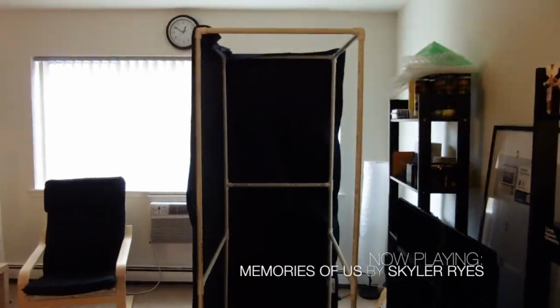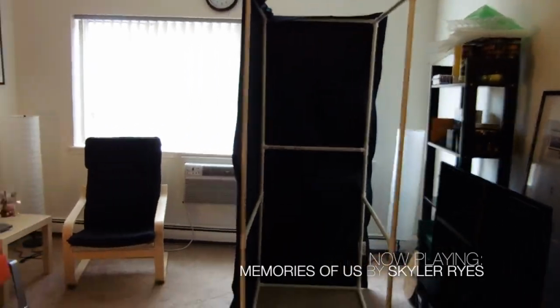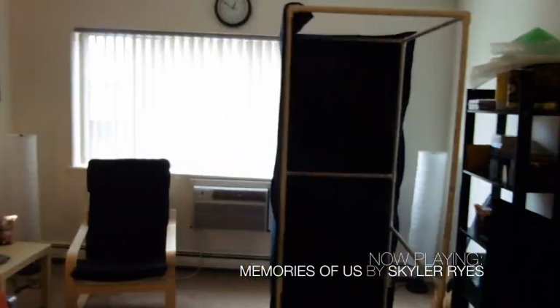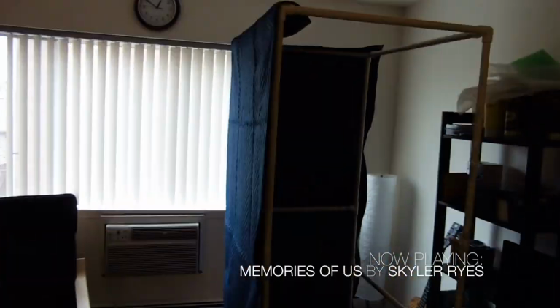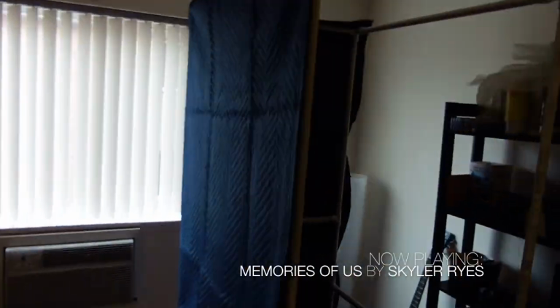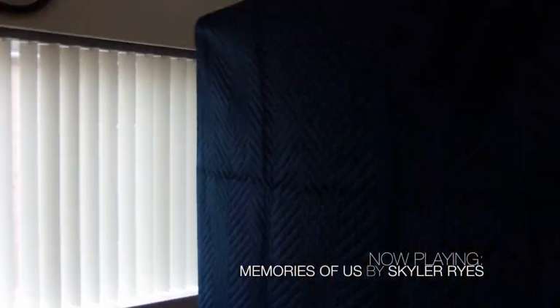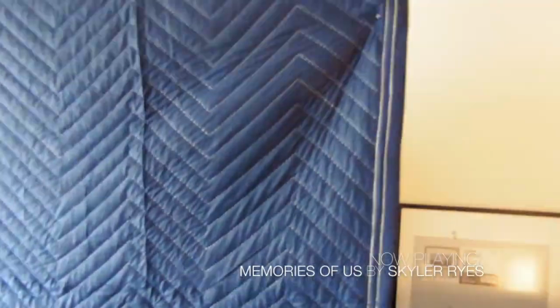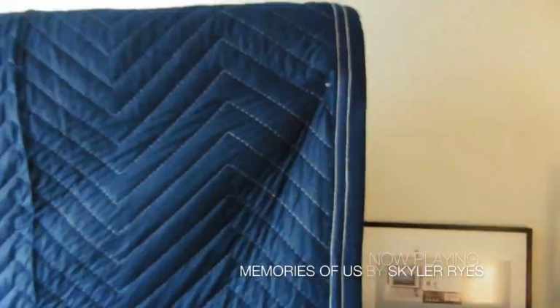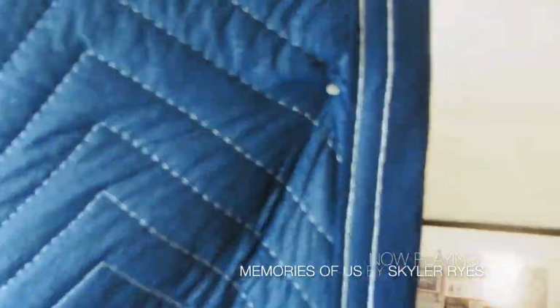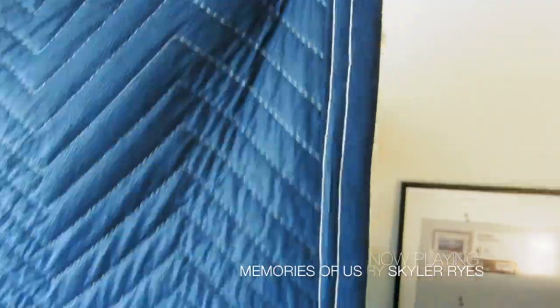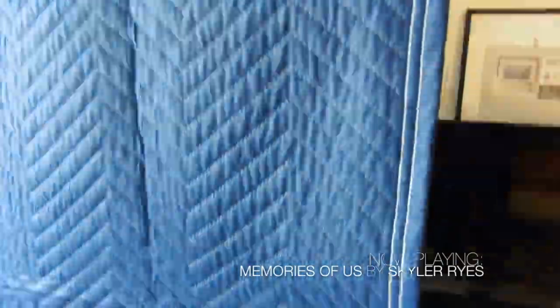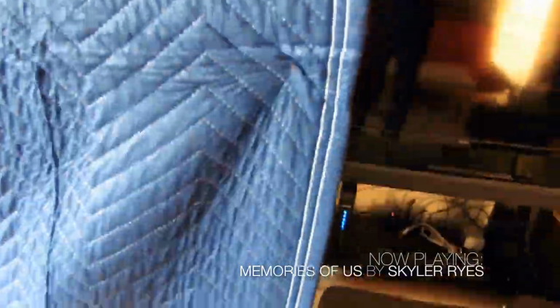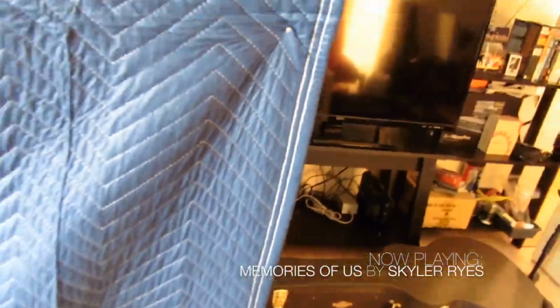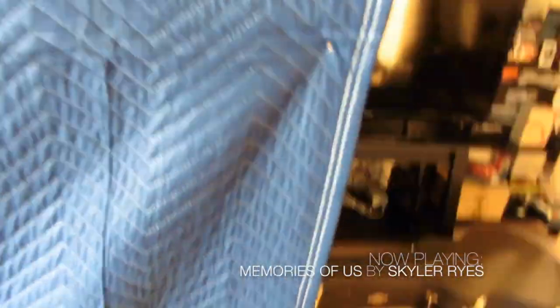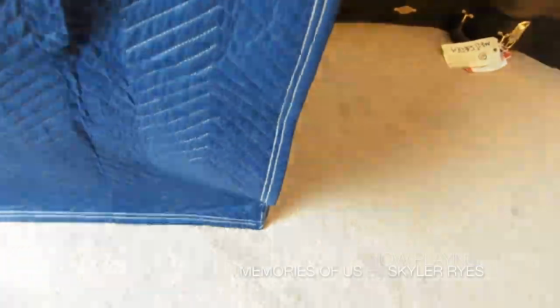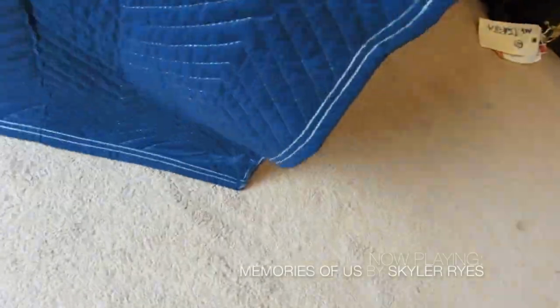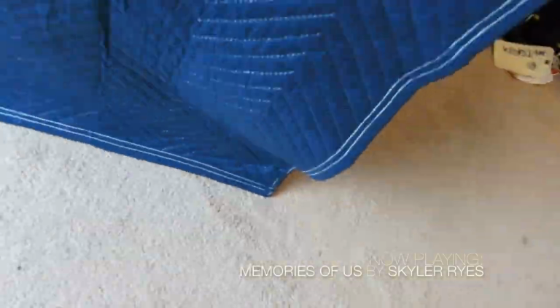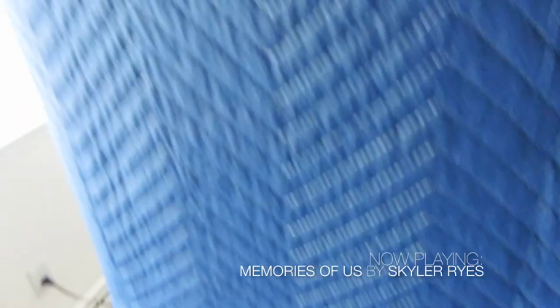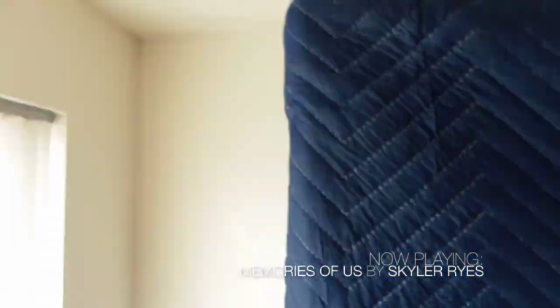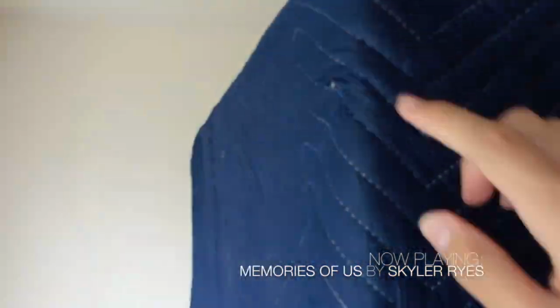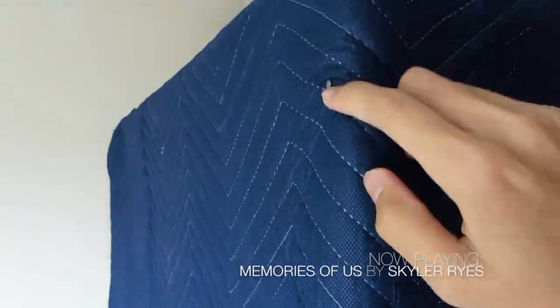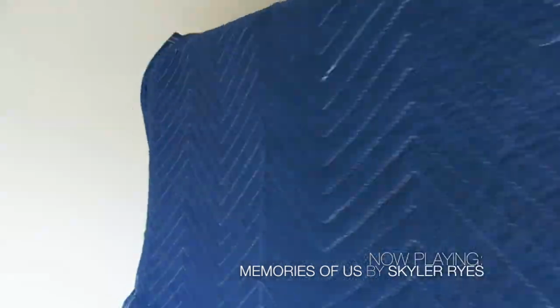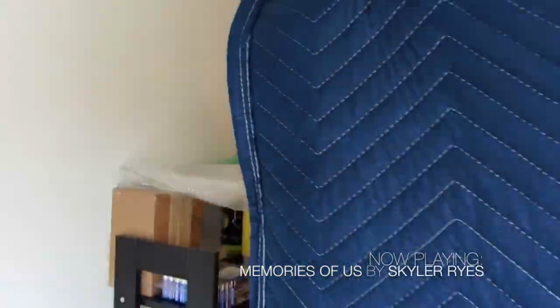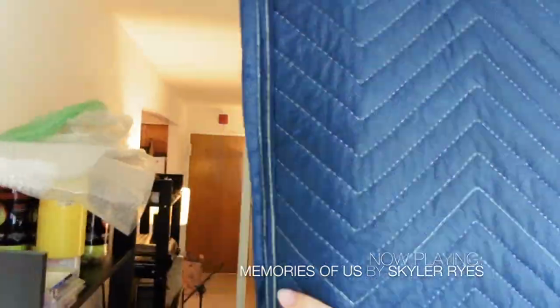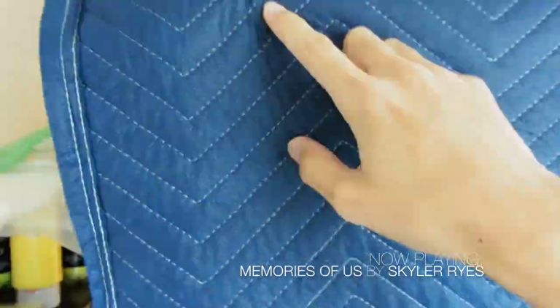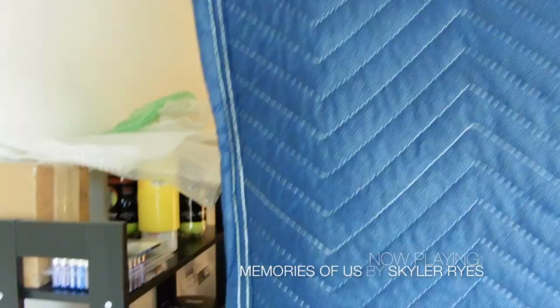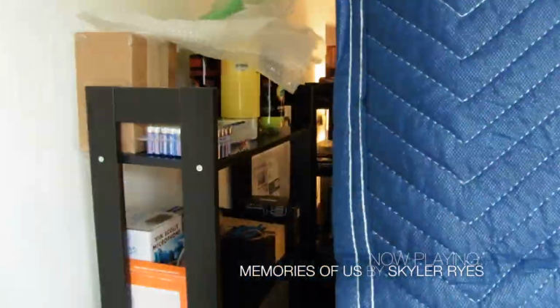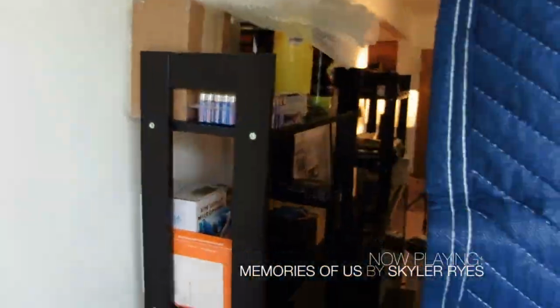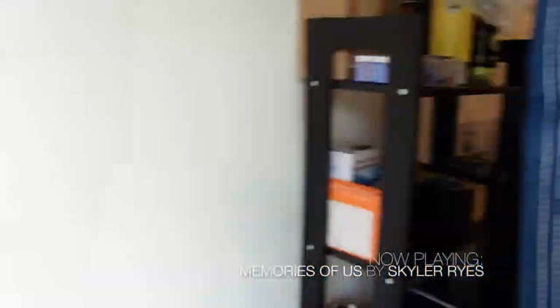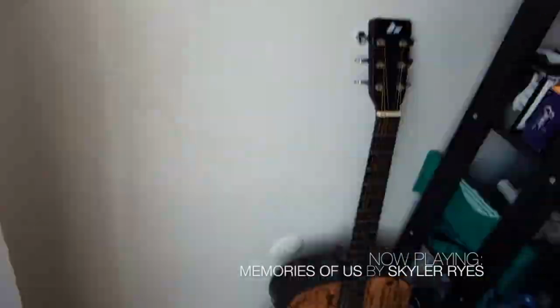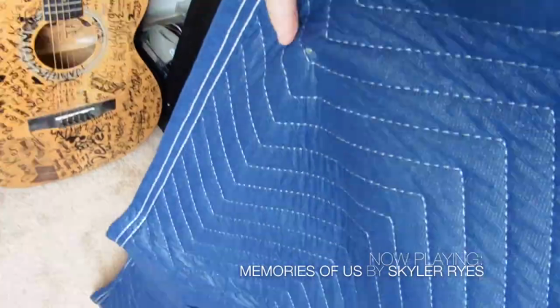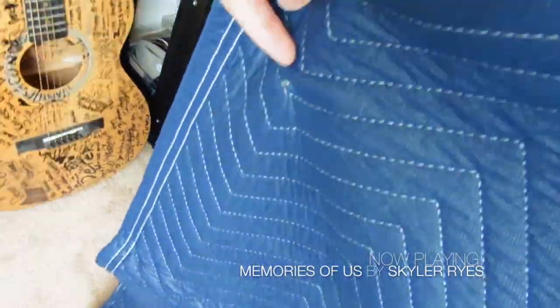Now we're done with the PVC pipes and we're going to move on to the moving blankets. I placed the nails in these locations.